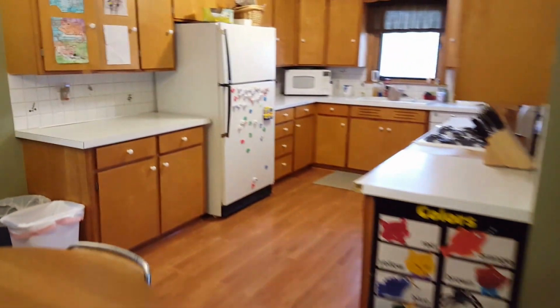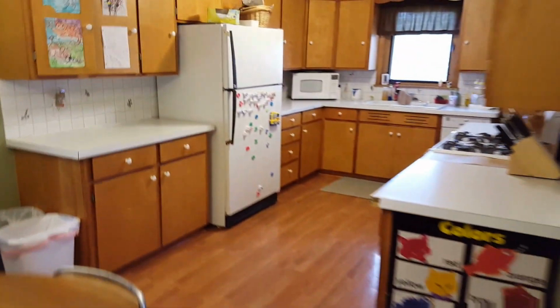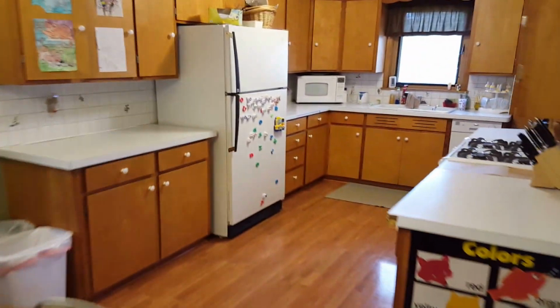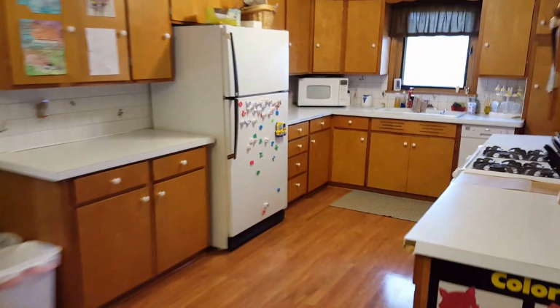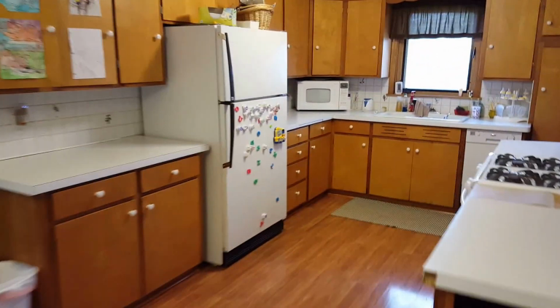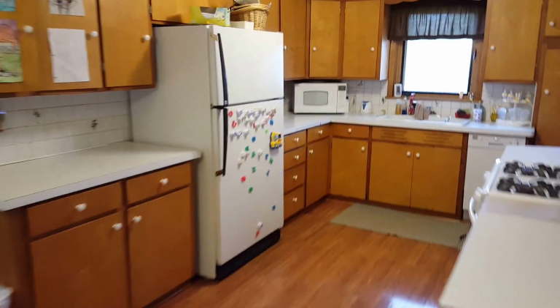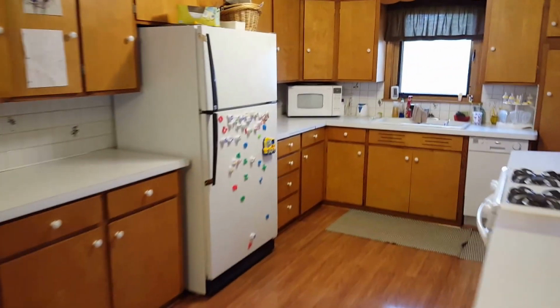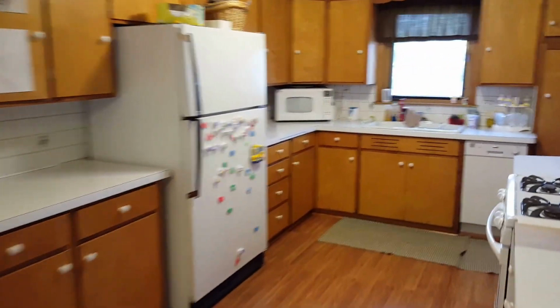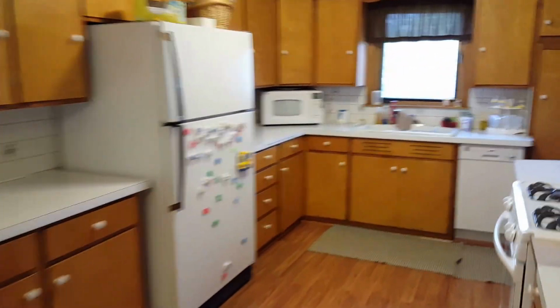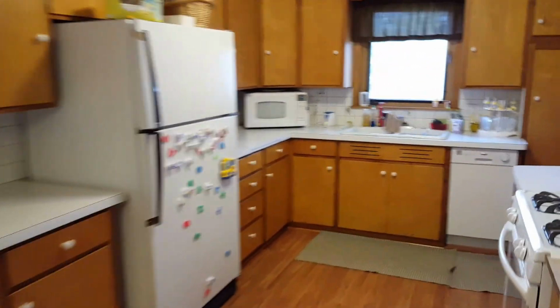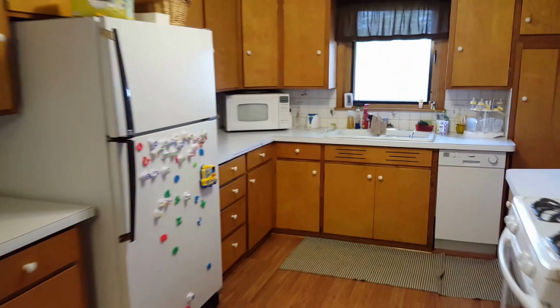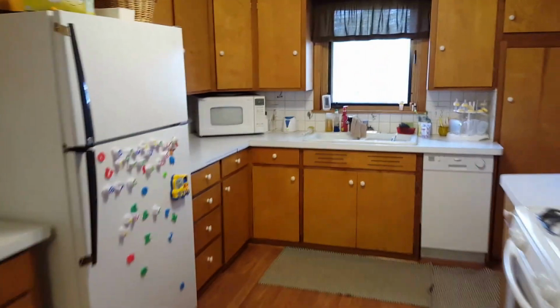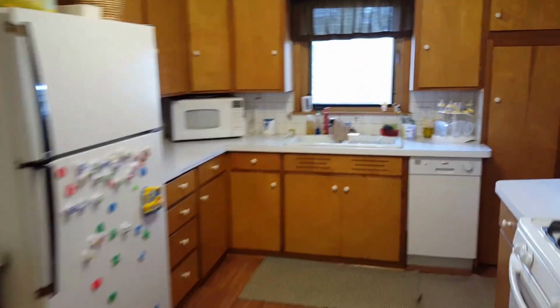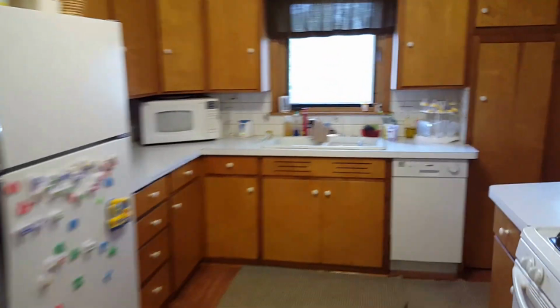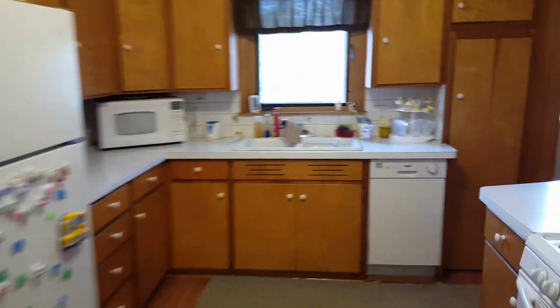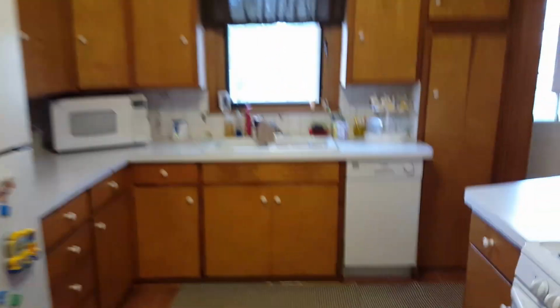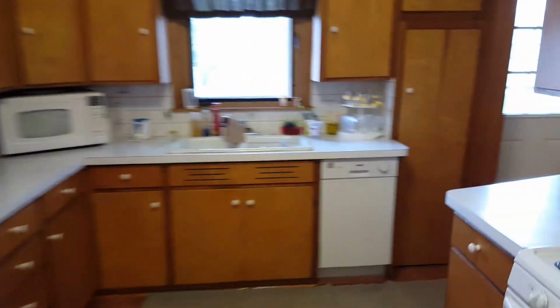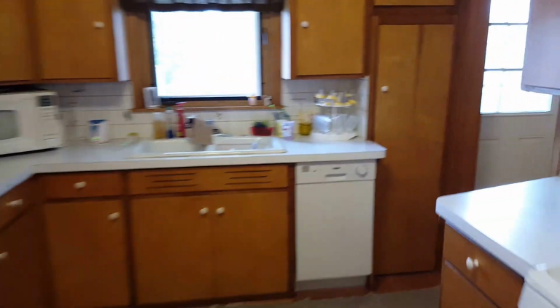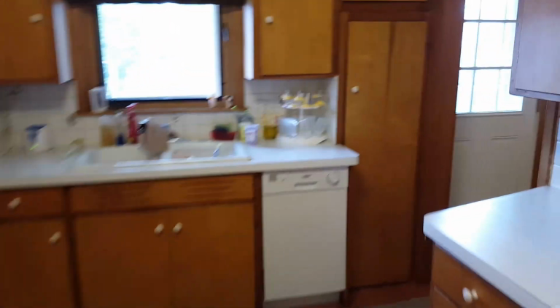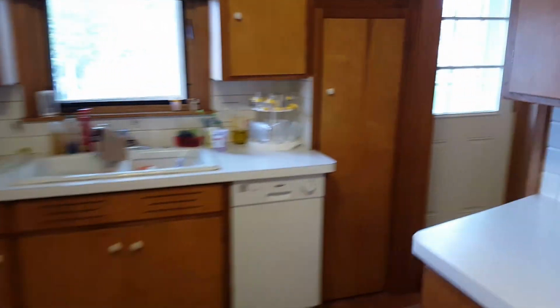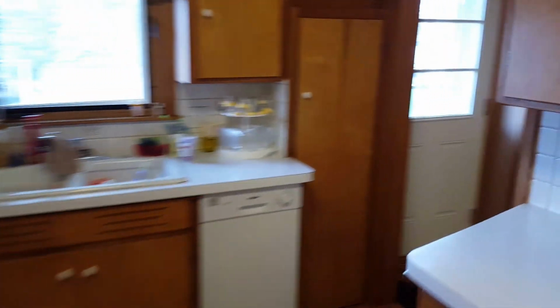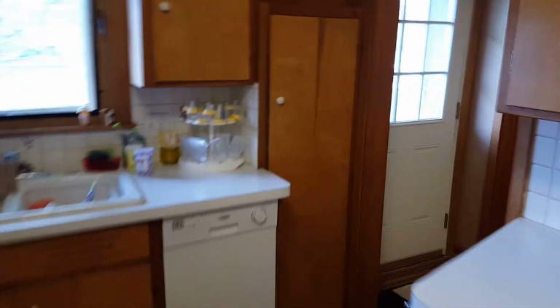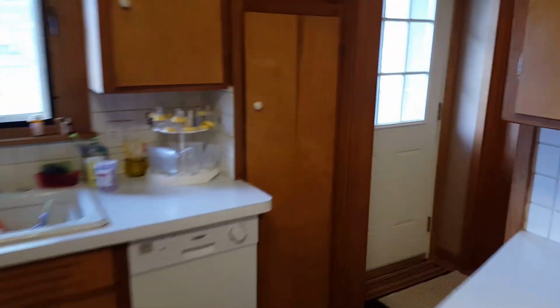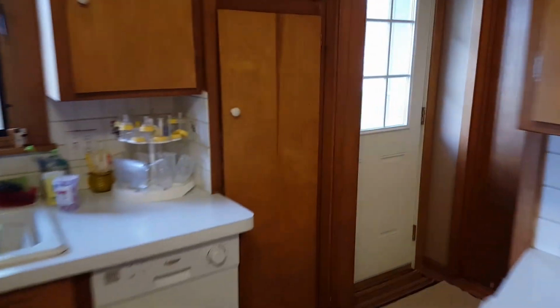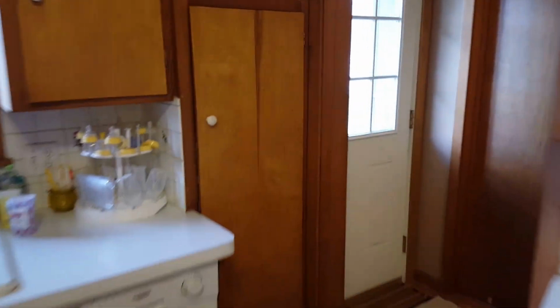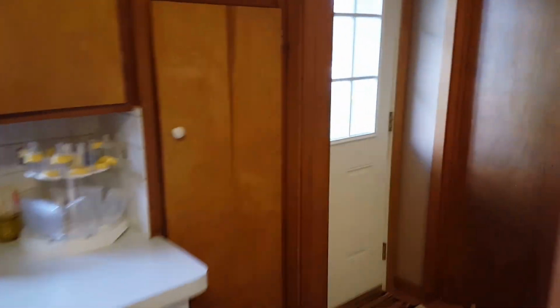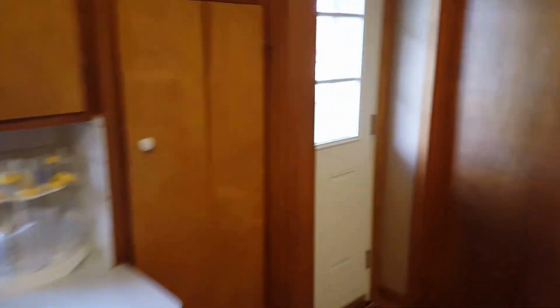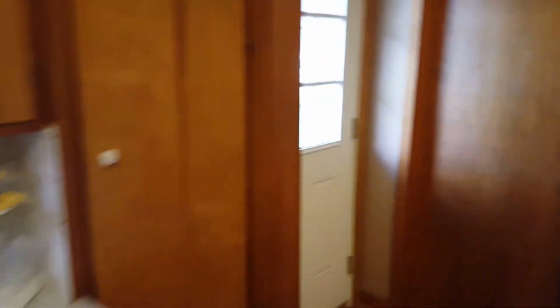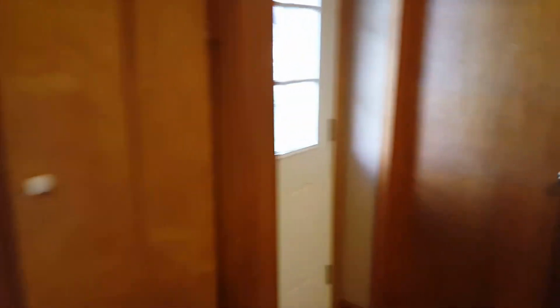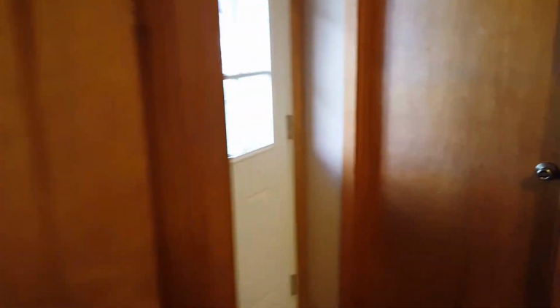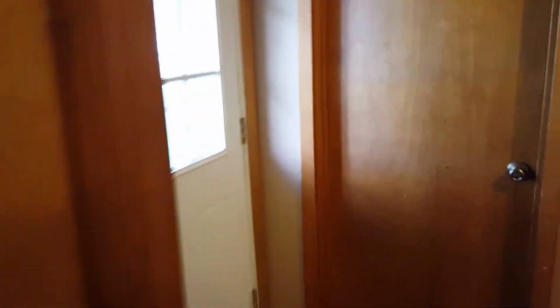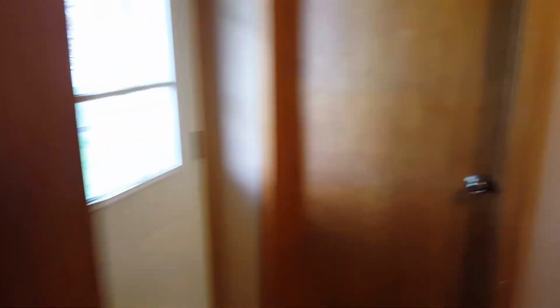The kitchen is very large for this age of a home. We'll head on downstairs.